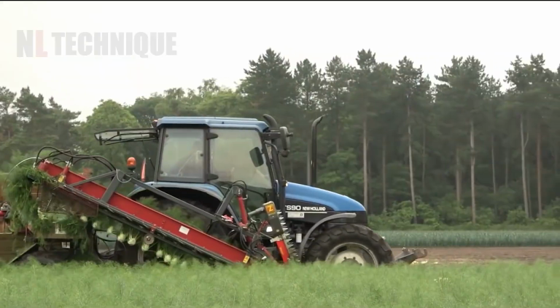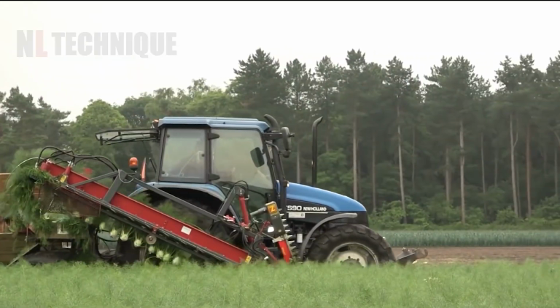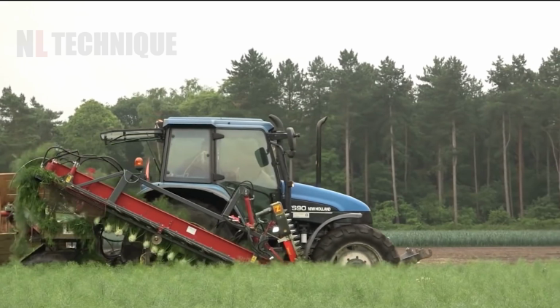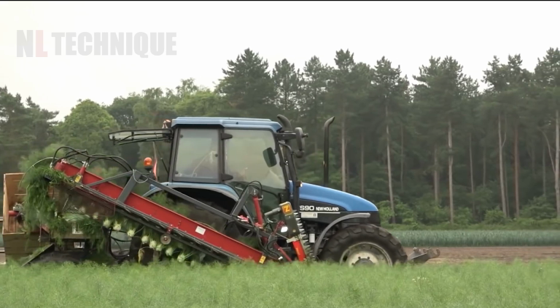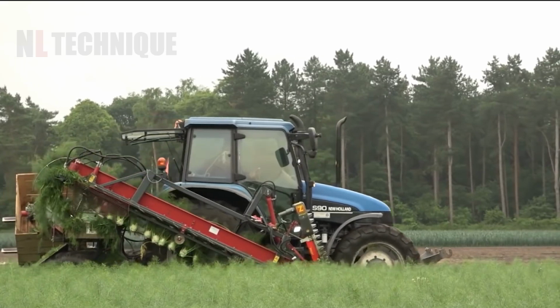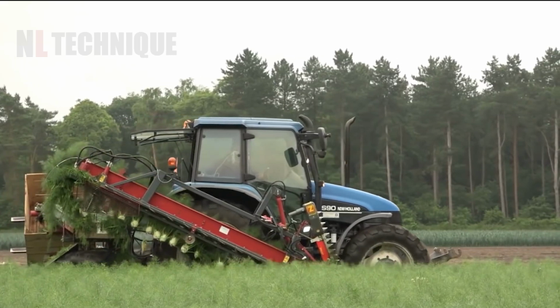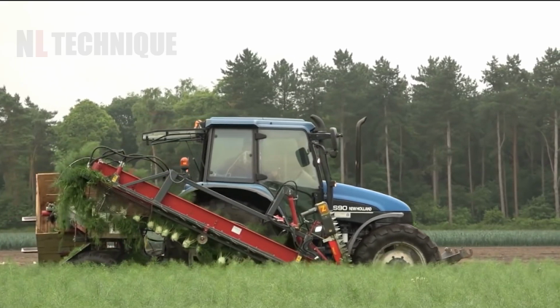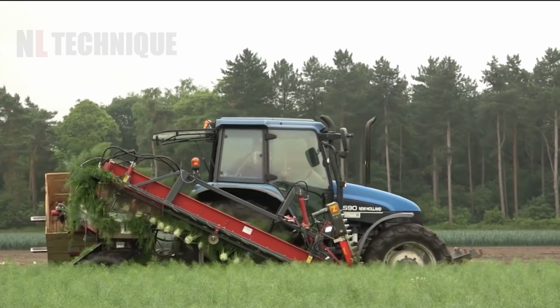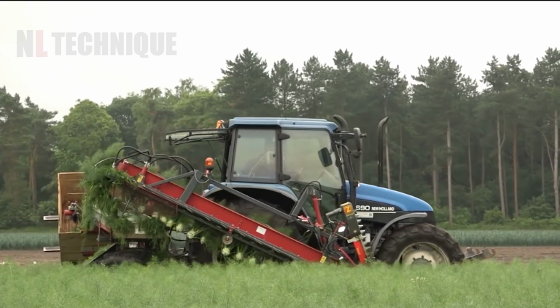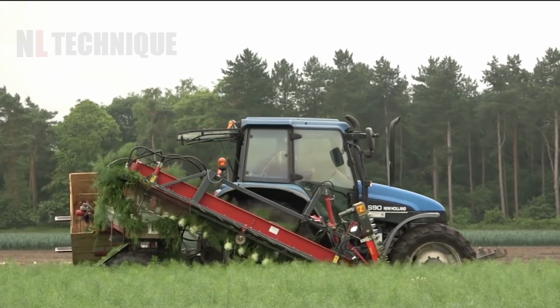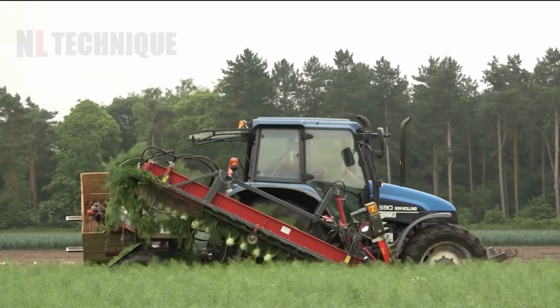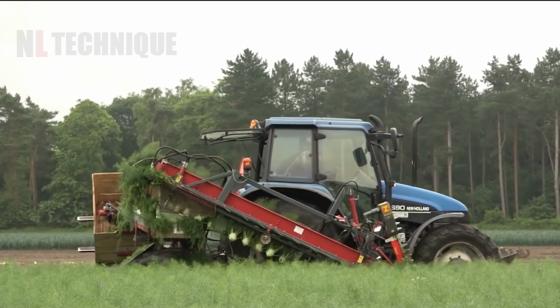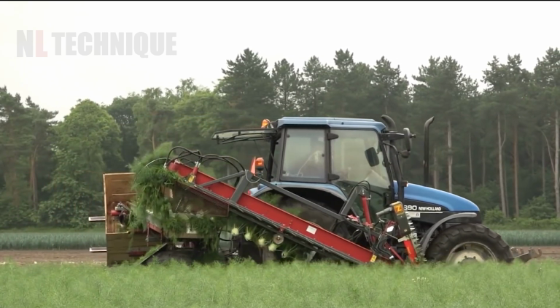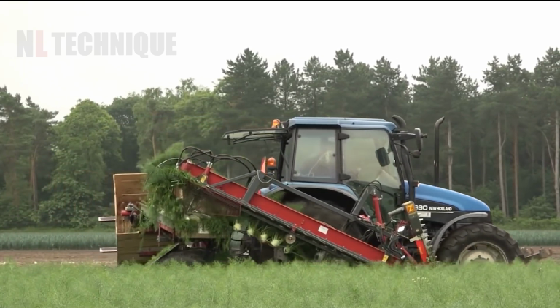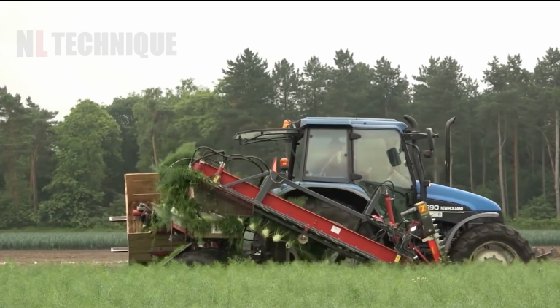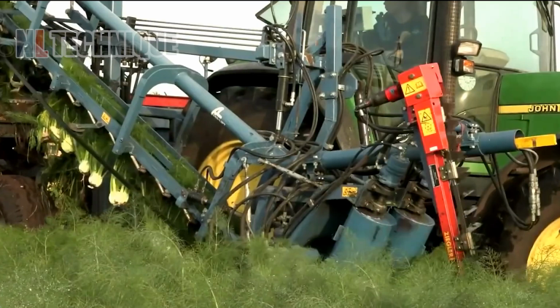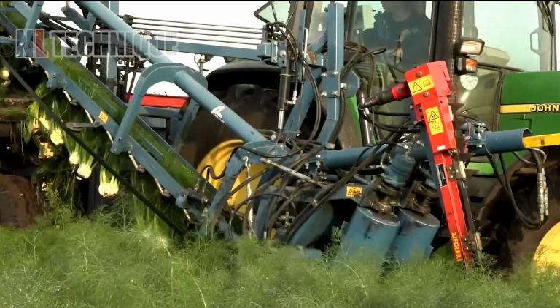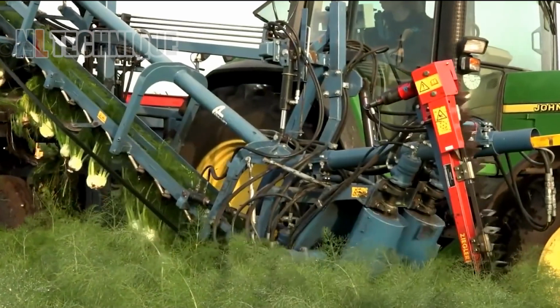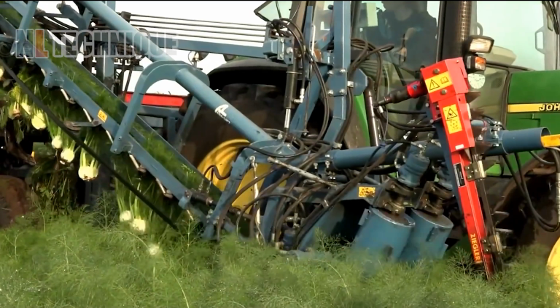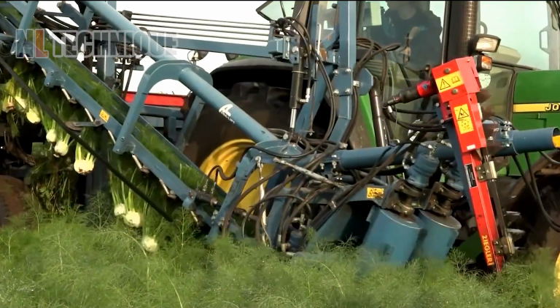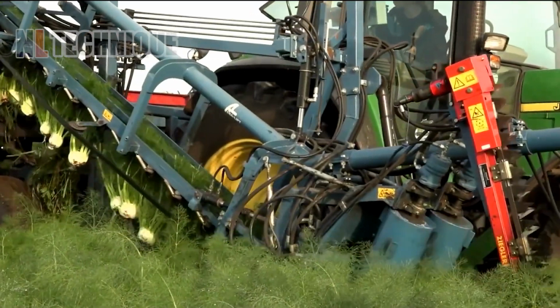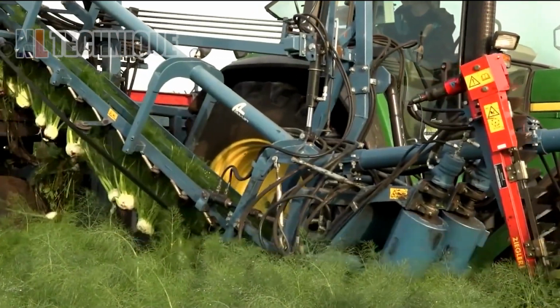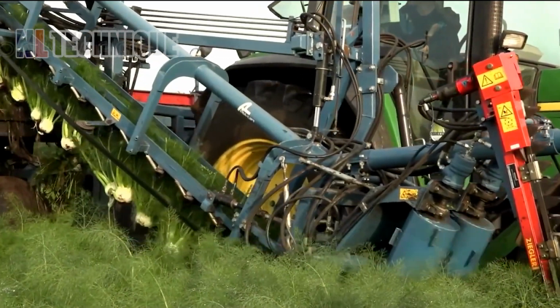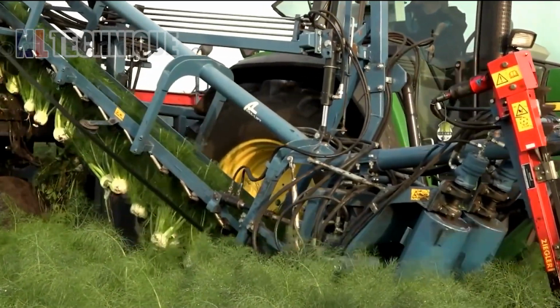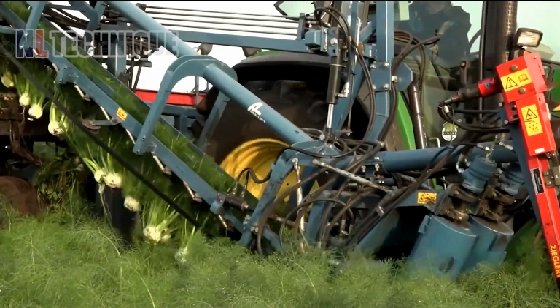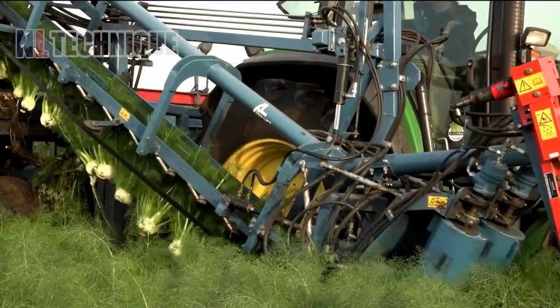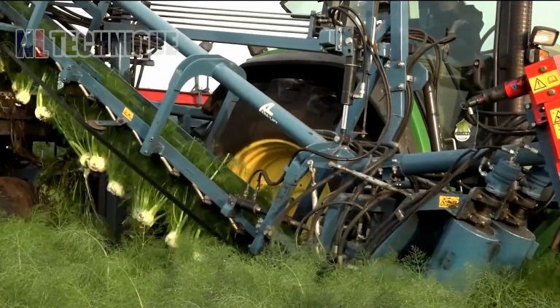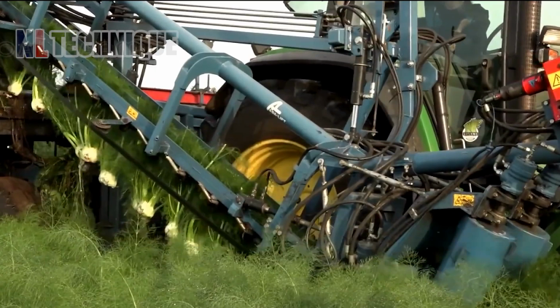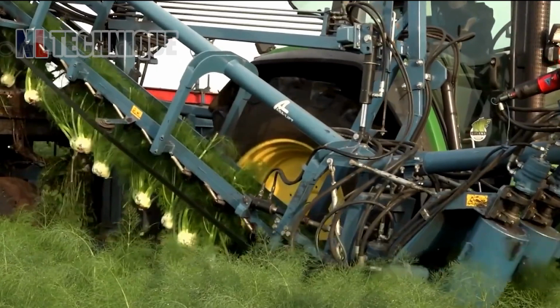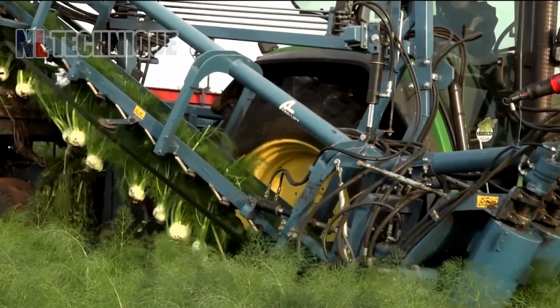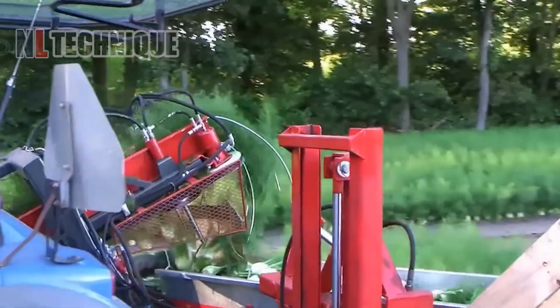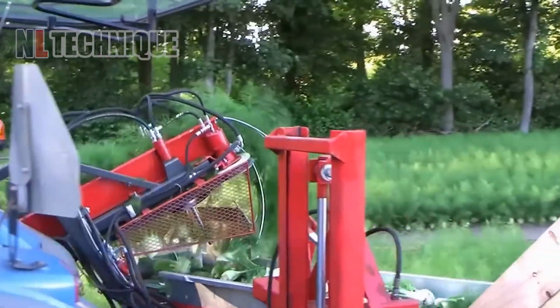Fennel tubes are grown in rows, so the harvesting time became easier by using a New Holland TS-90 harvester.